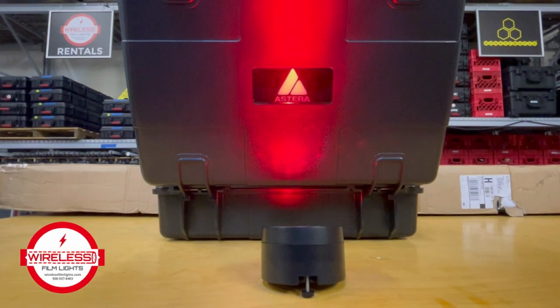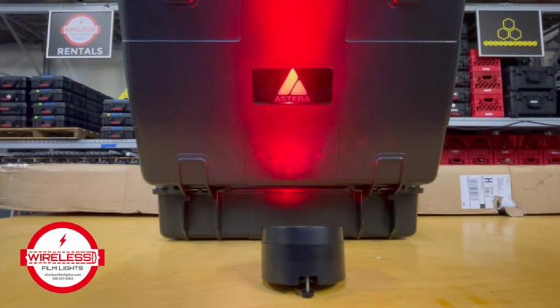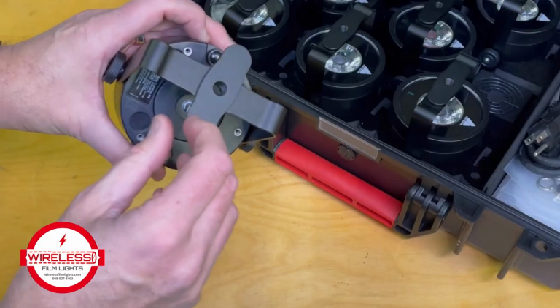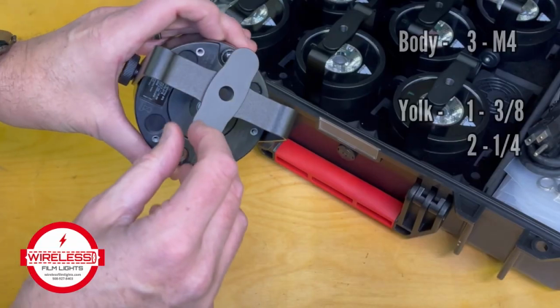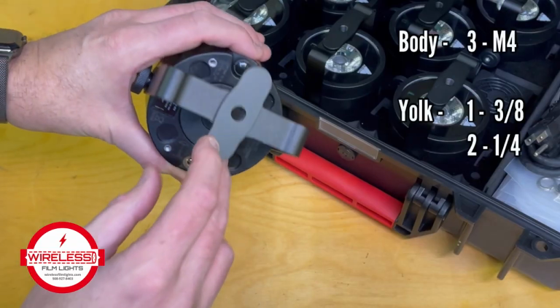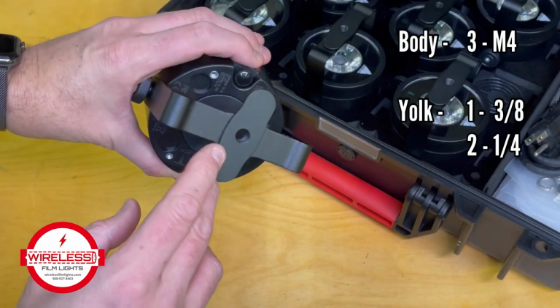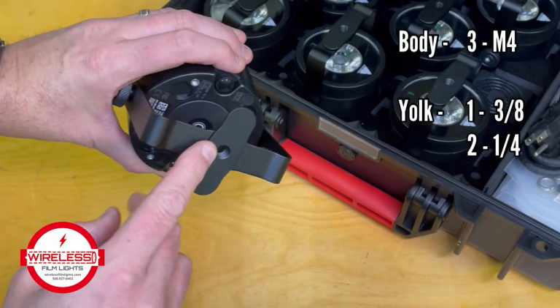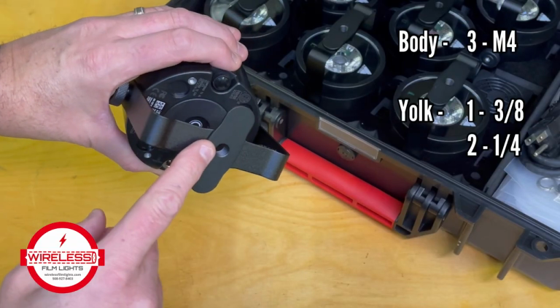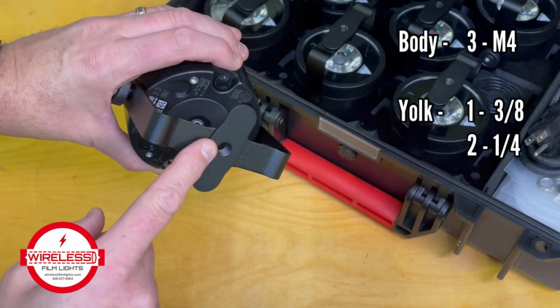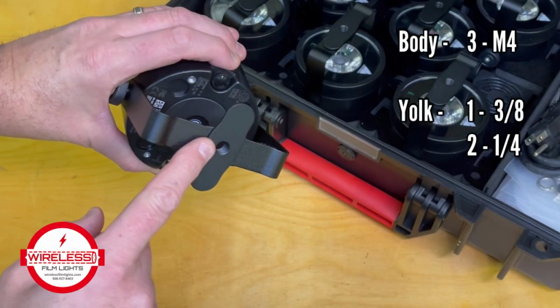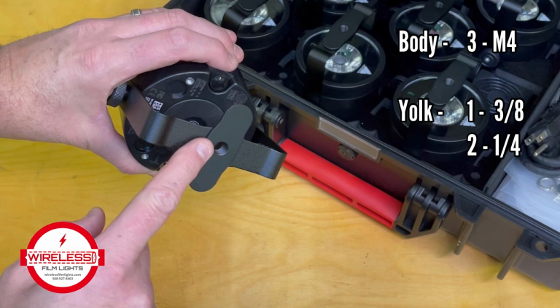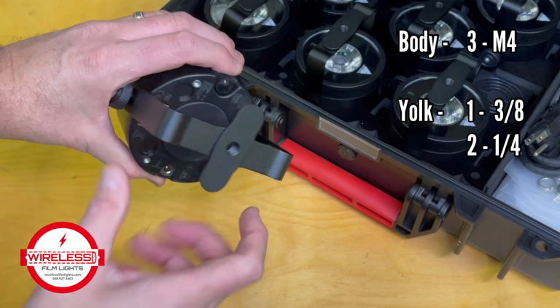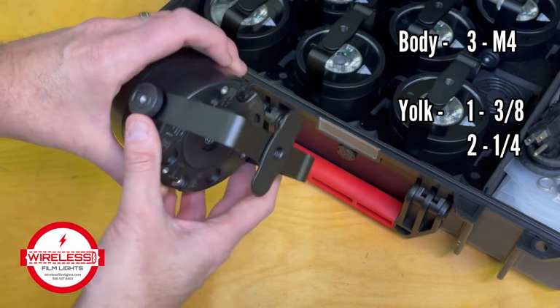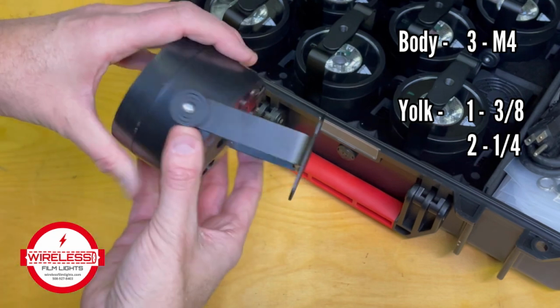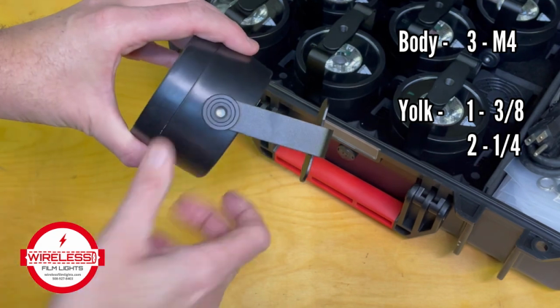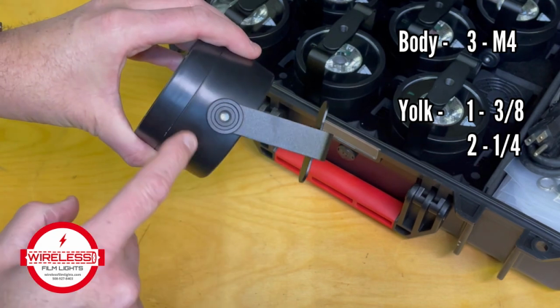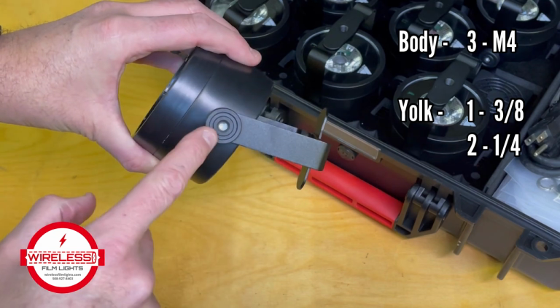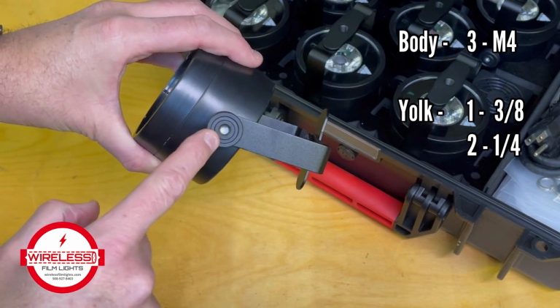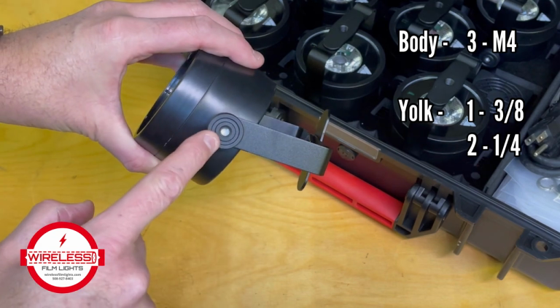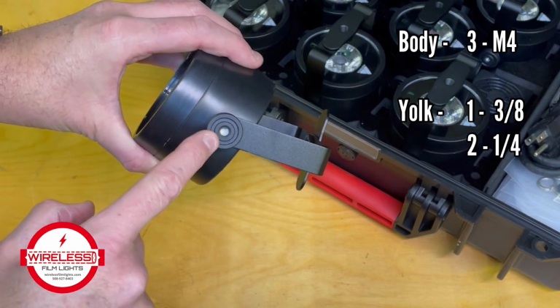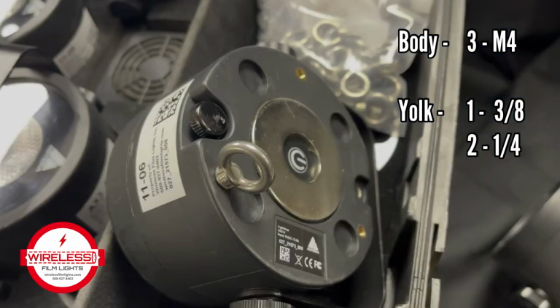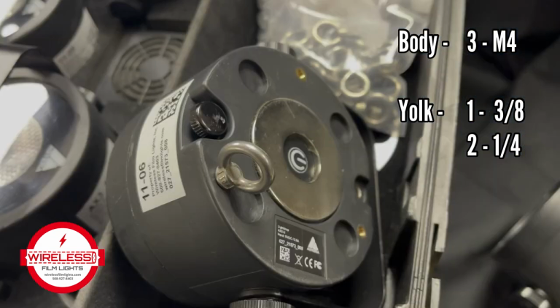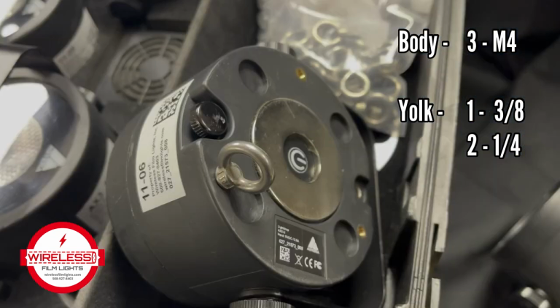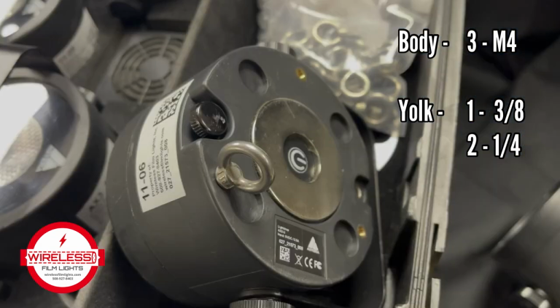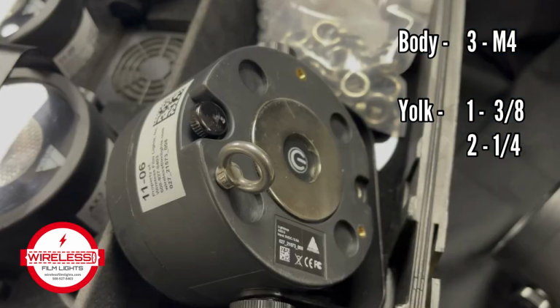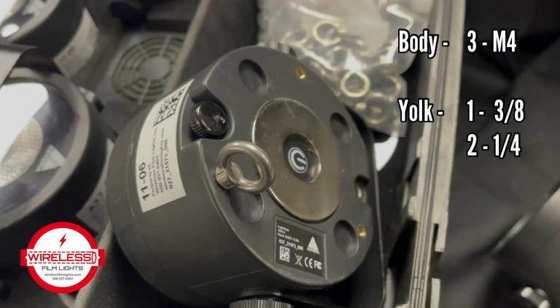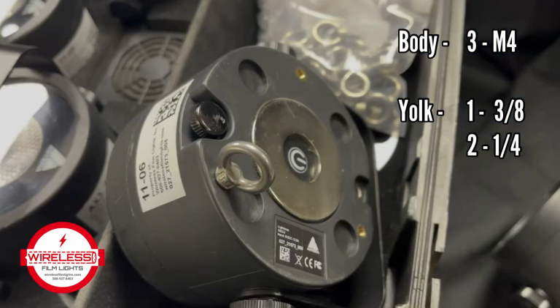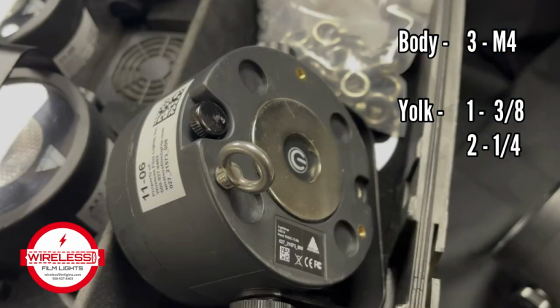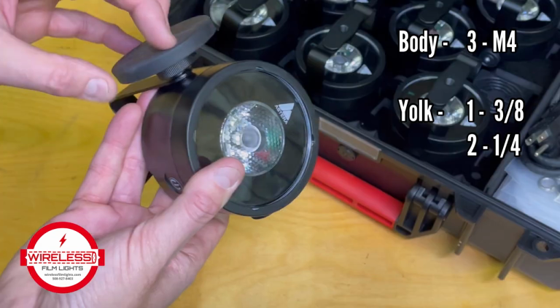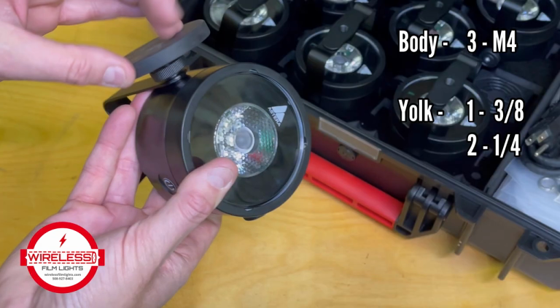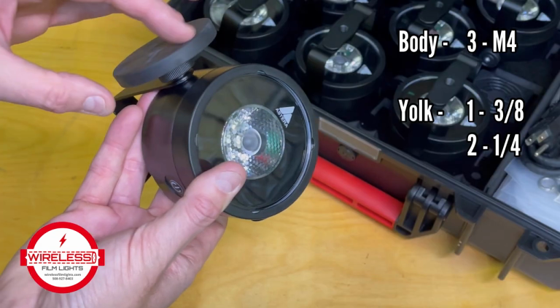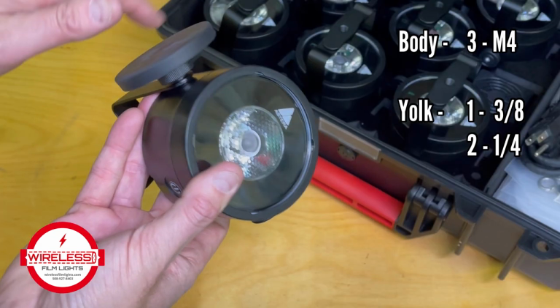In addition, there are mounting options on the stand, yoke, and body for eye bolts or additional magnets.